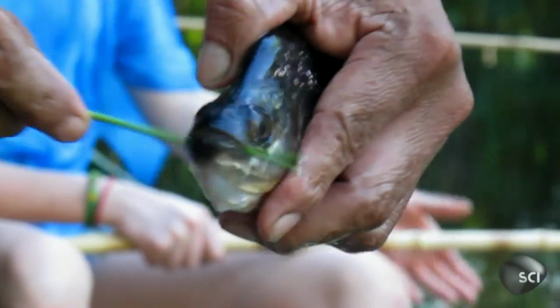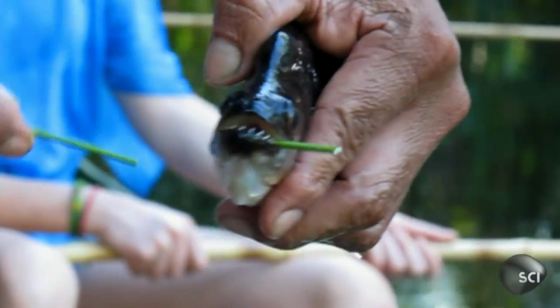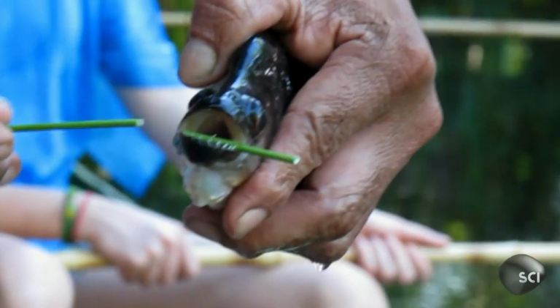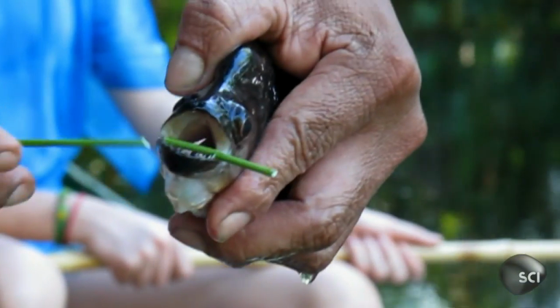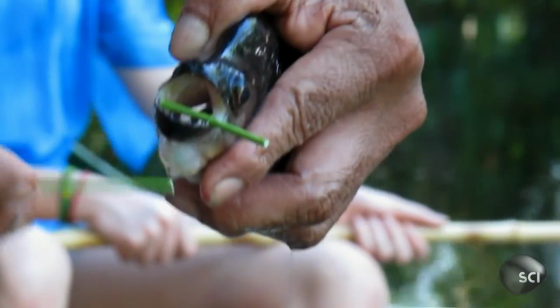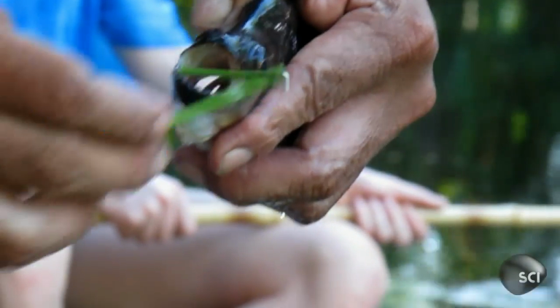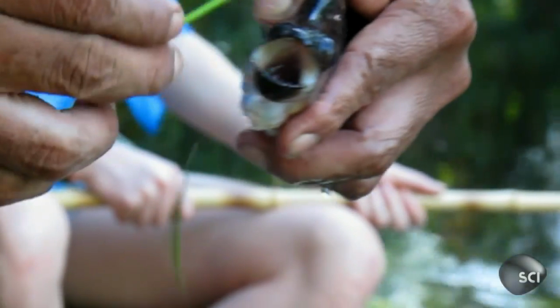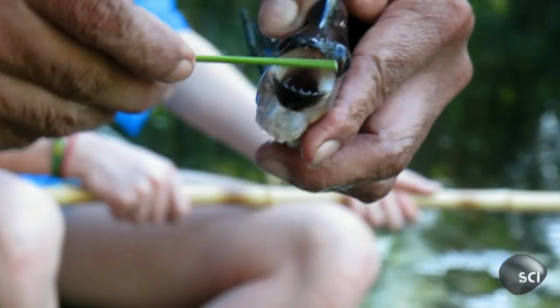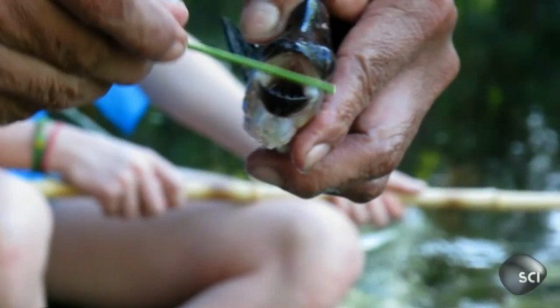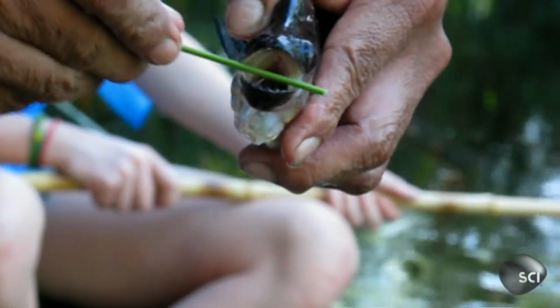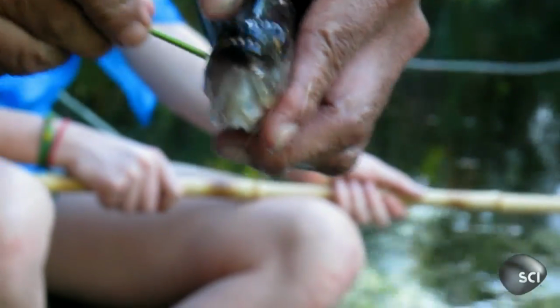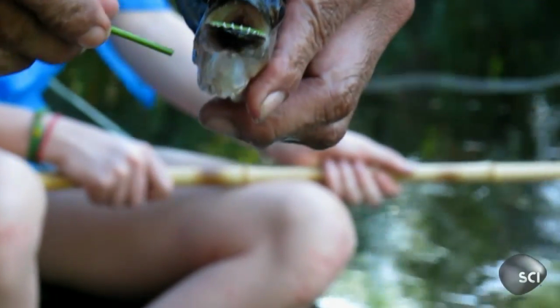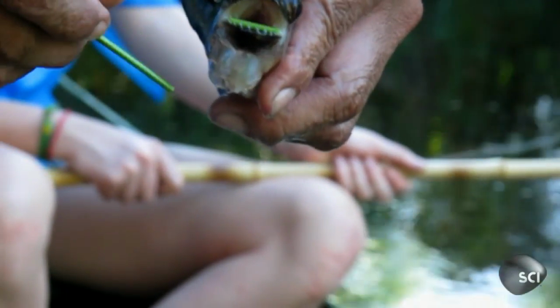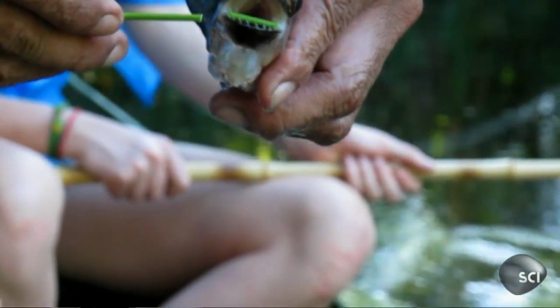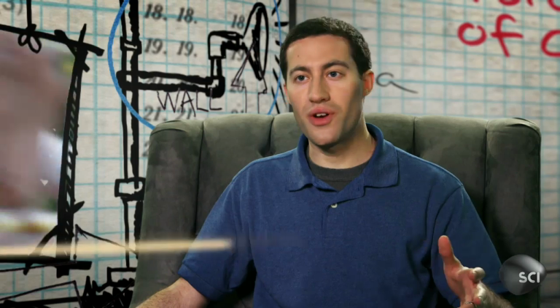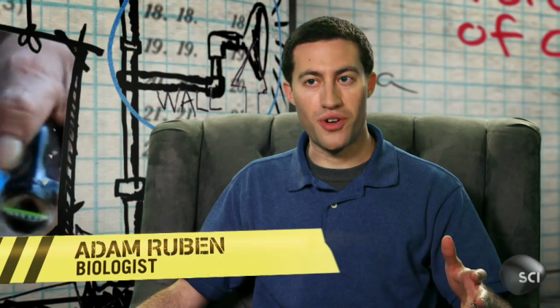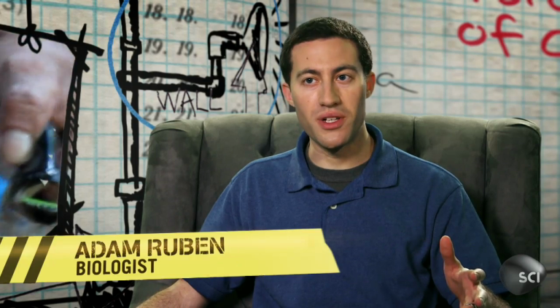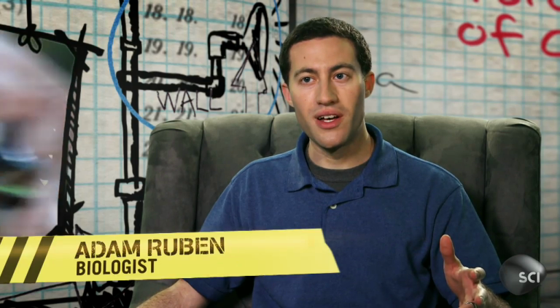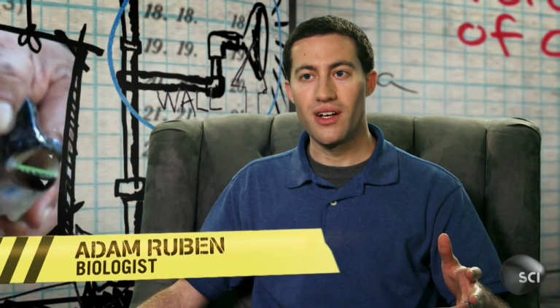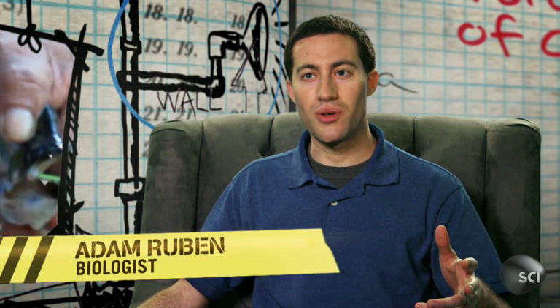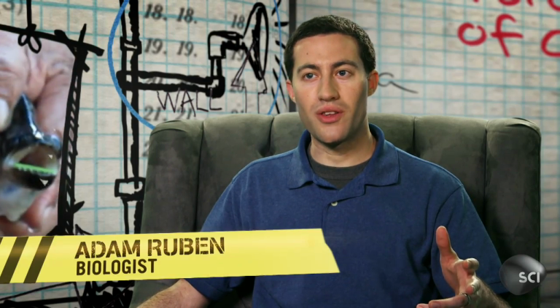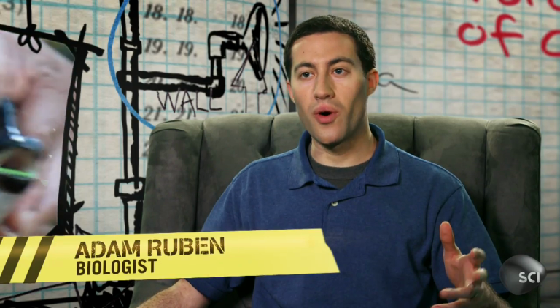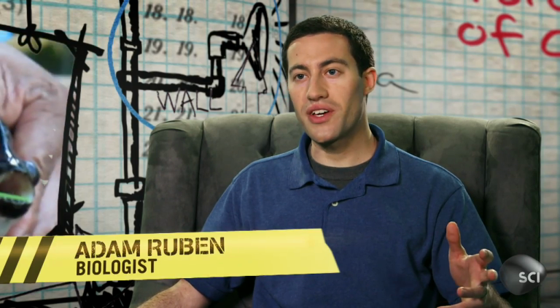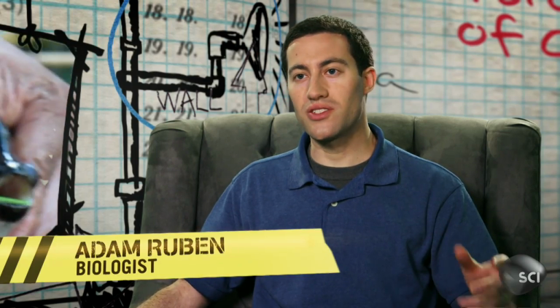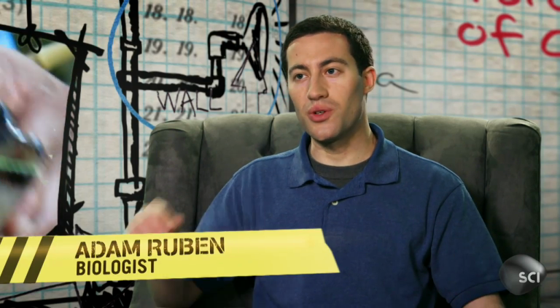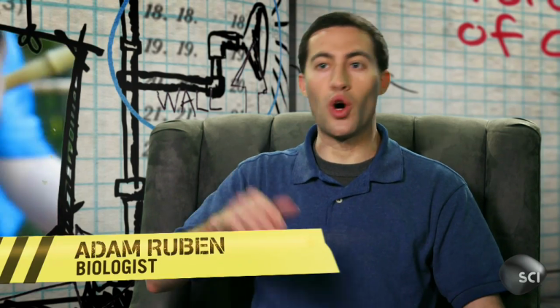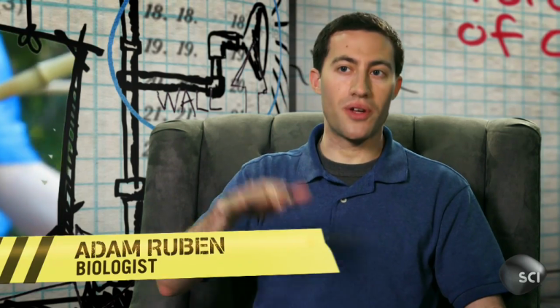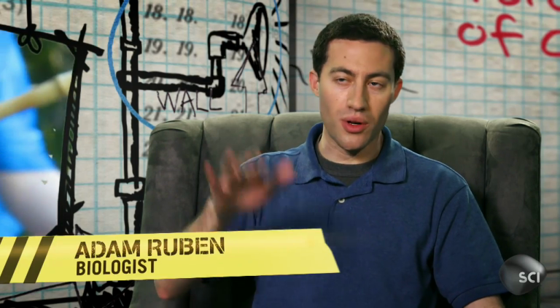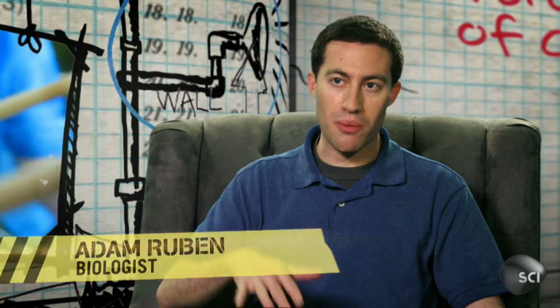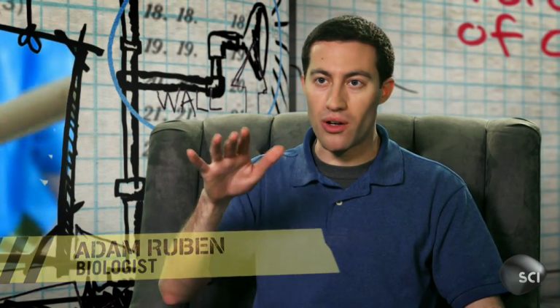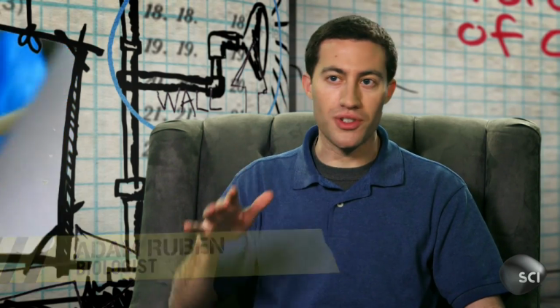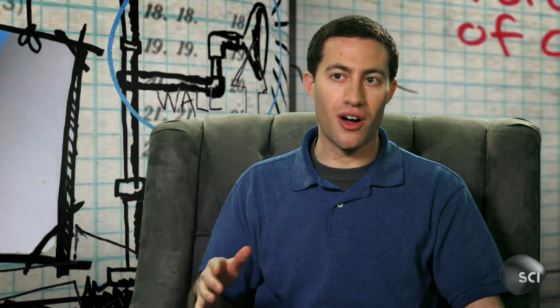This is all the piranha can do at this point. It's out of the water. It's being held very firmly. So the one thing it can still do is open and close that powerful jaw.